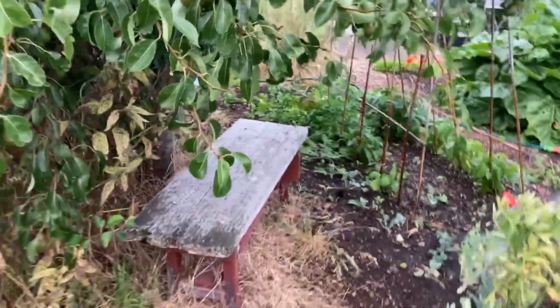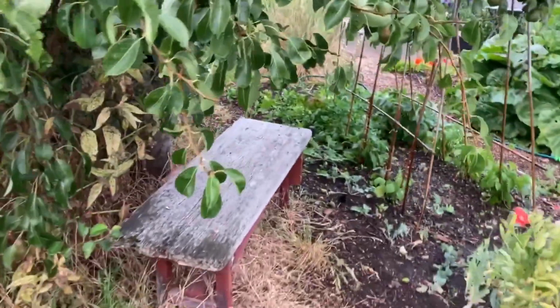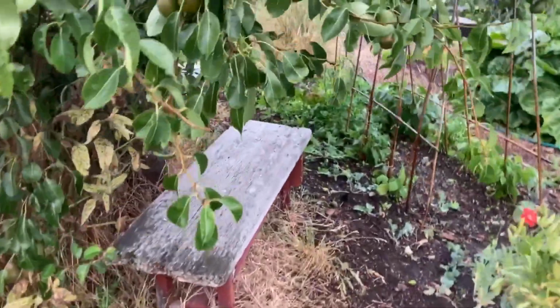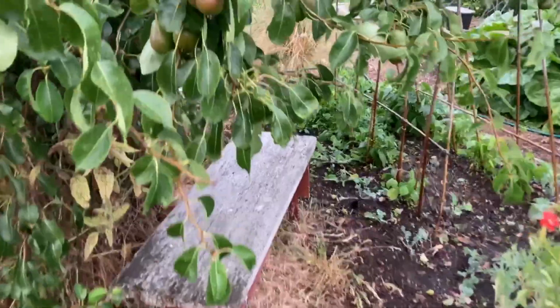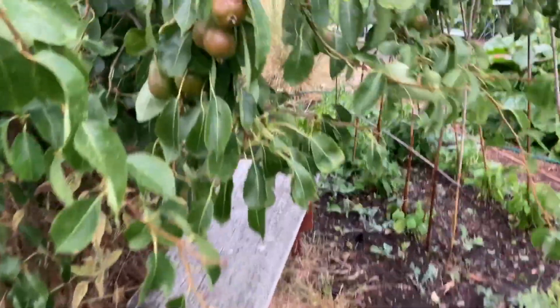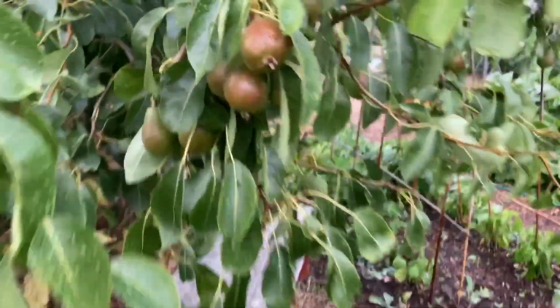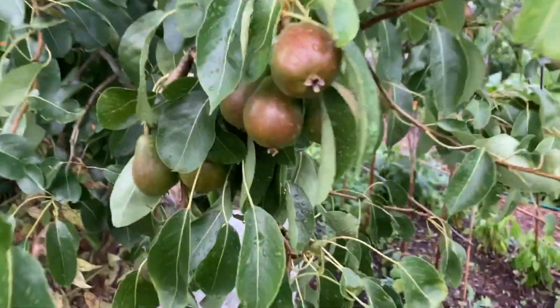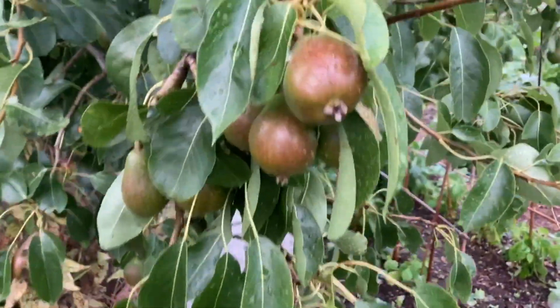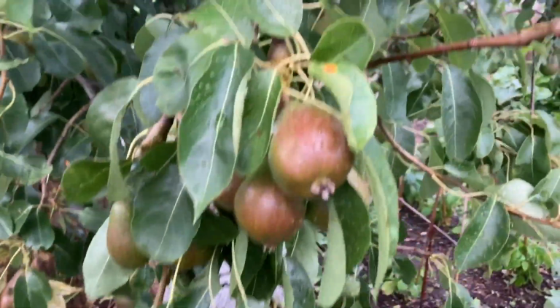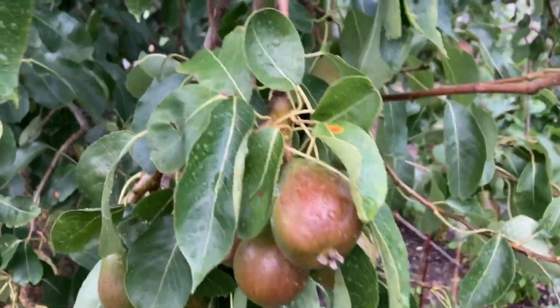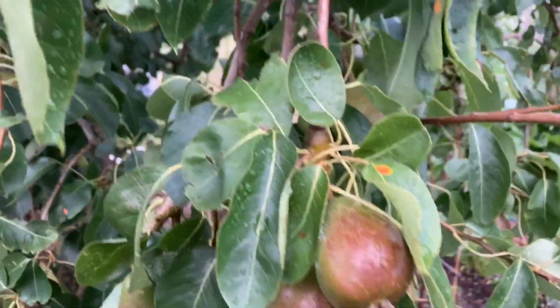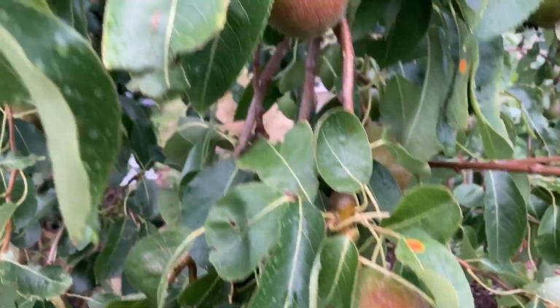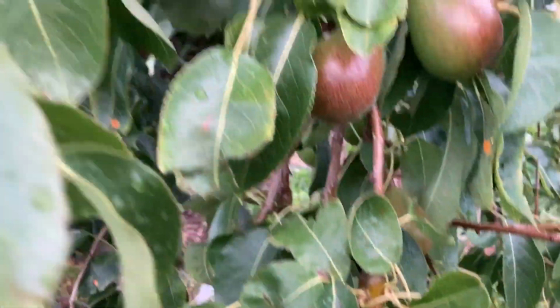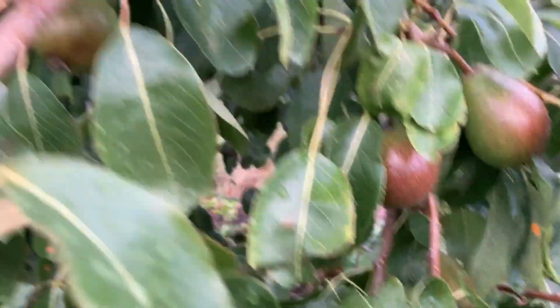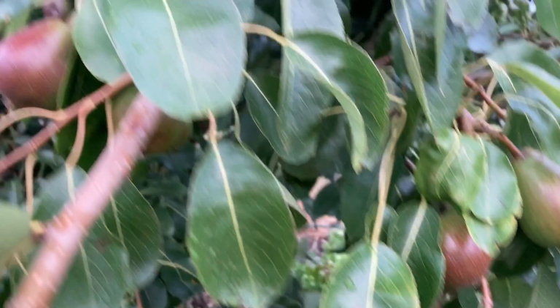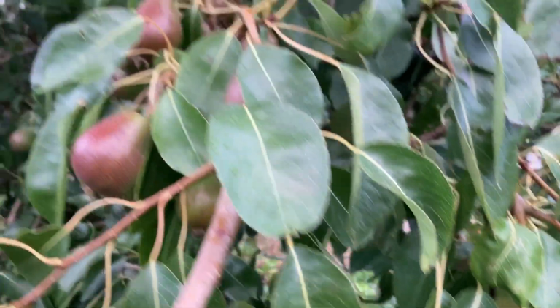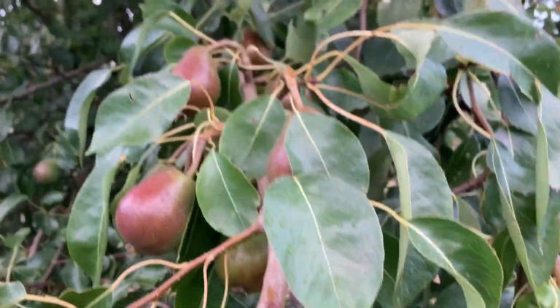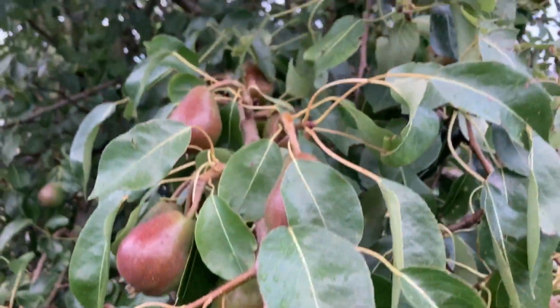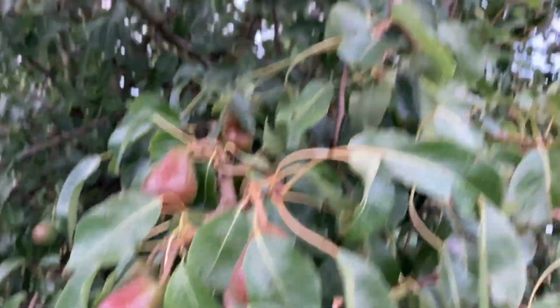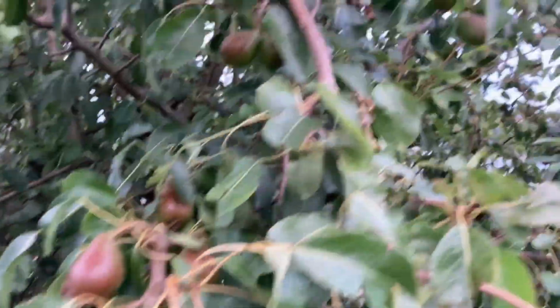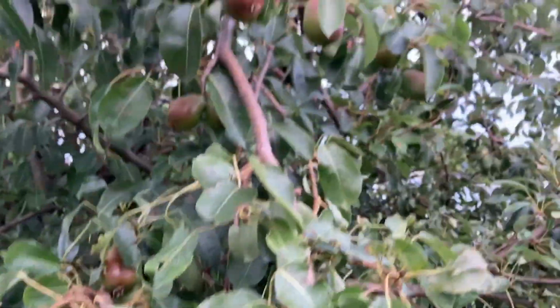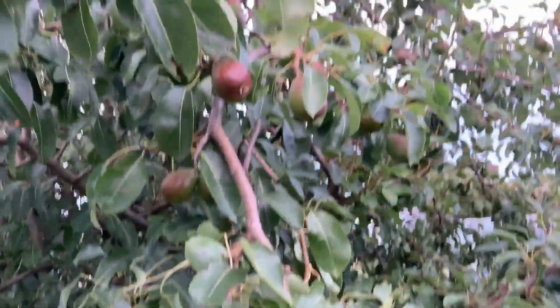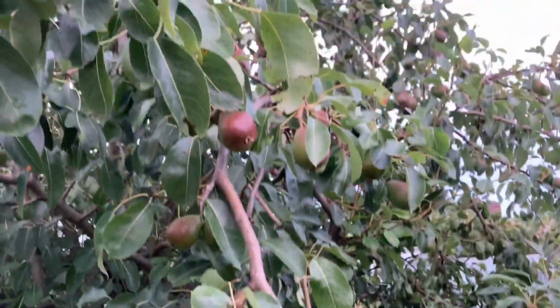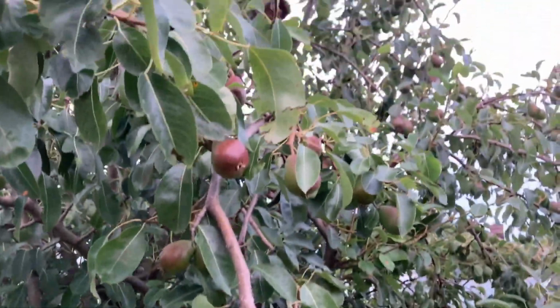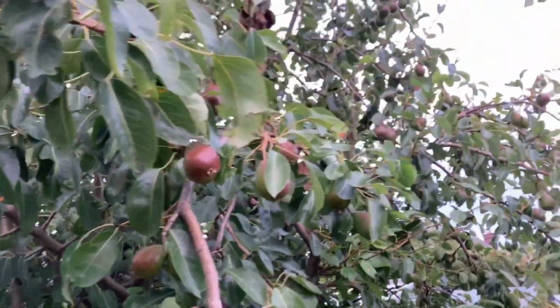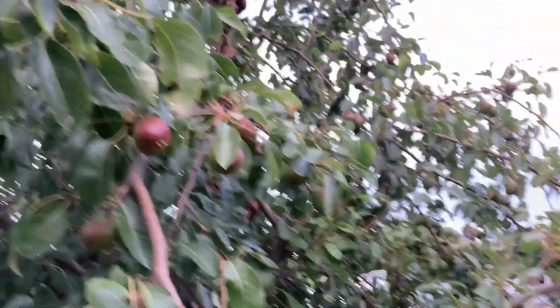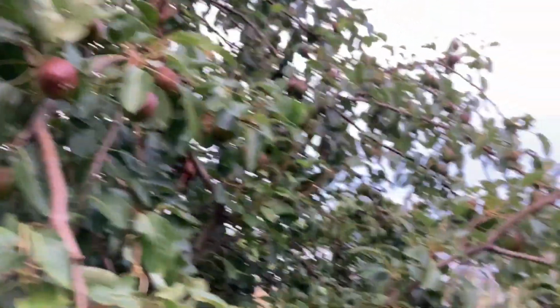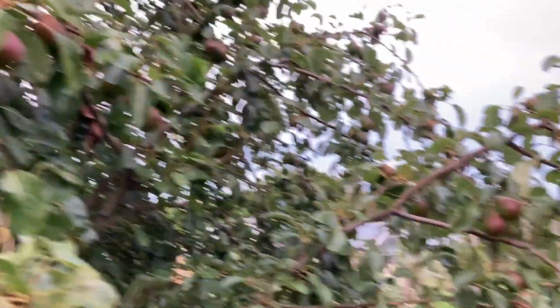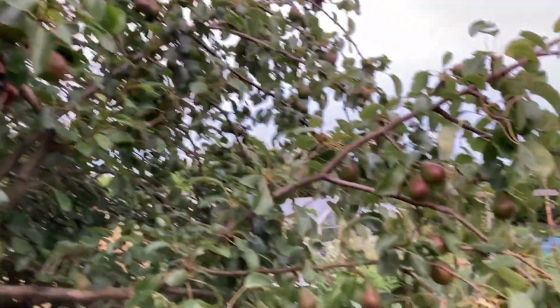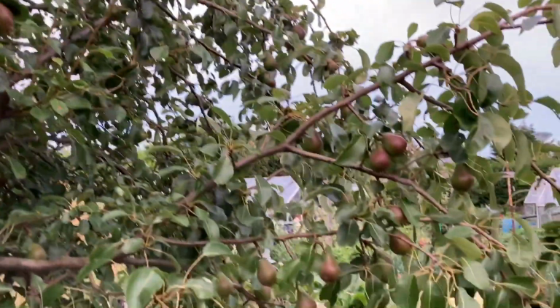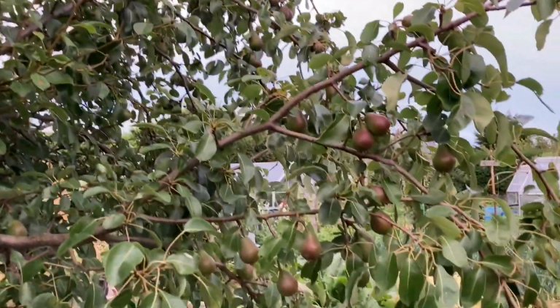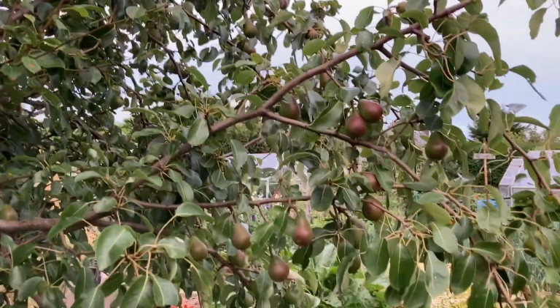And it's coming soon — look at these things. Pears. Pears. Pears.